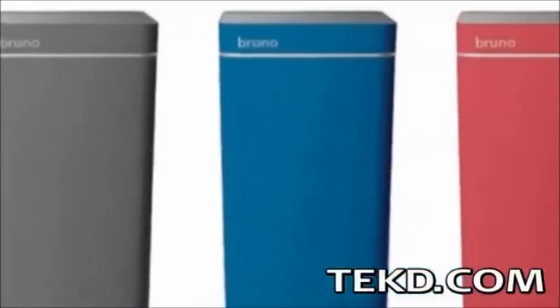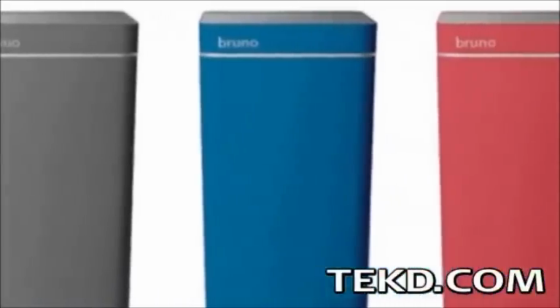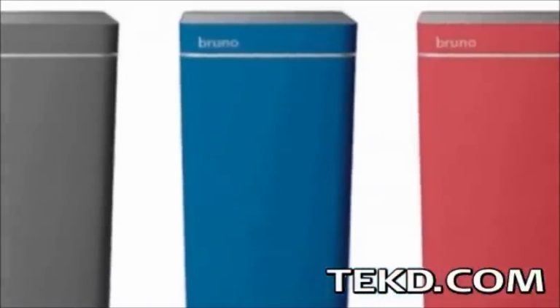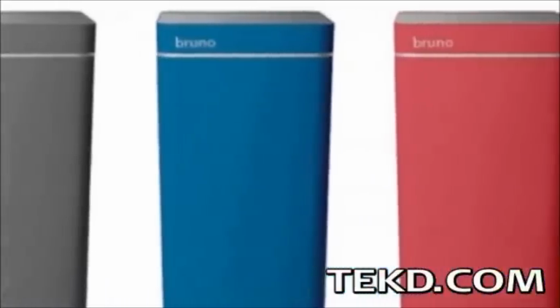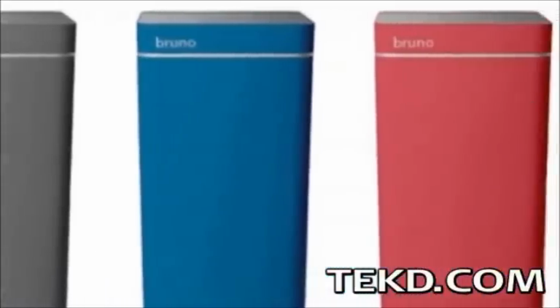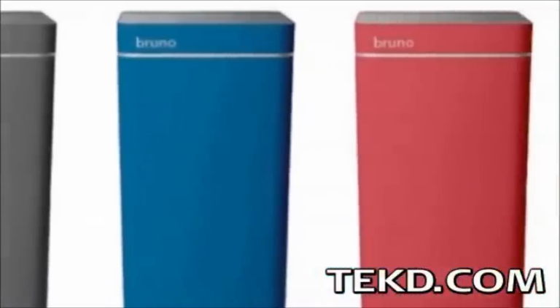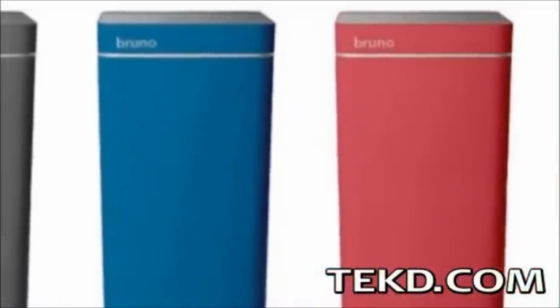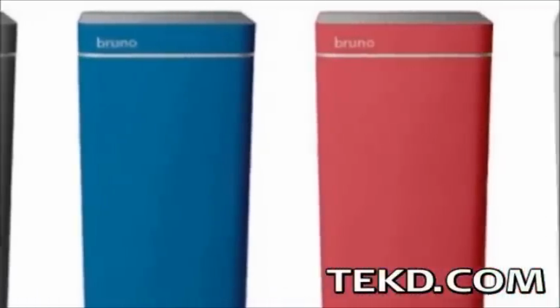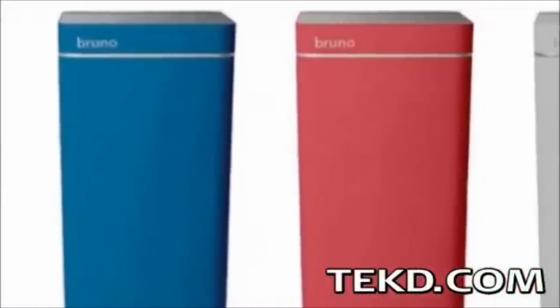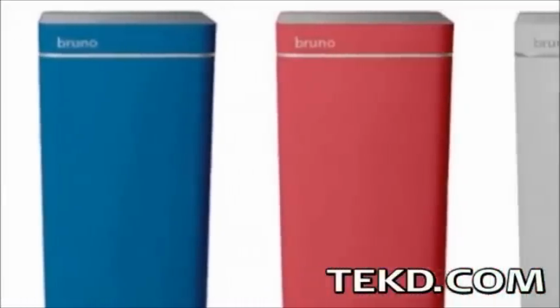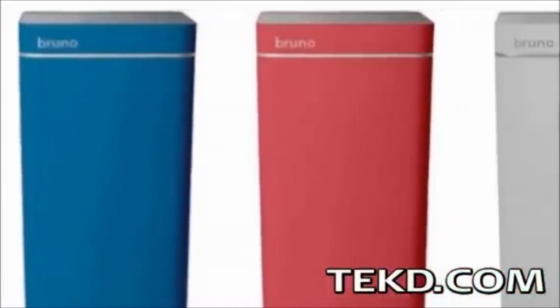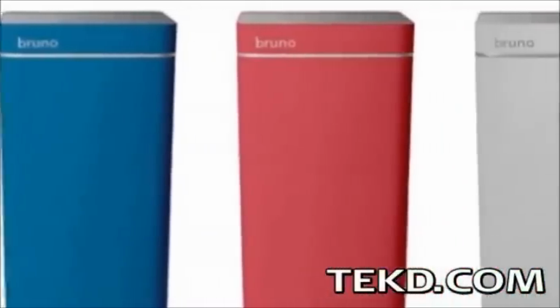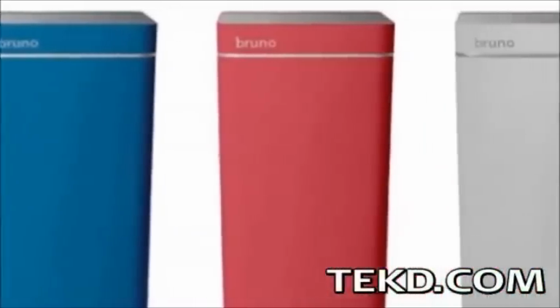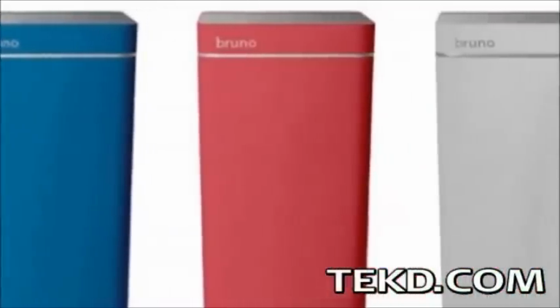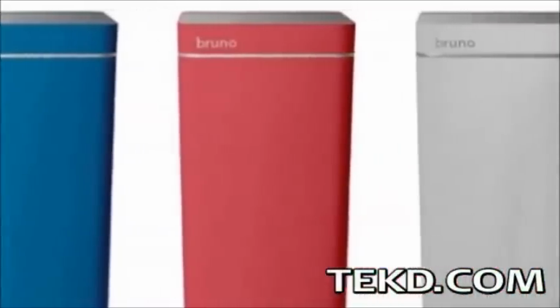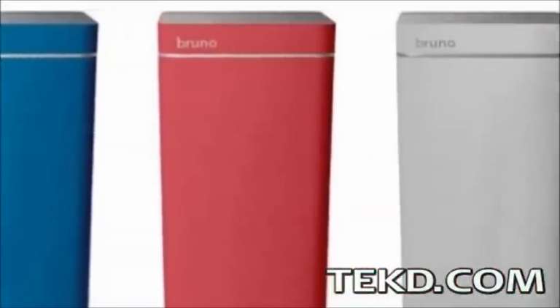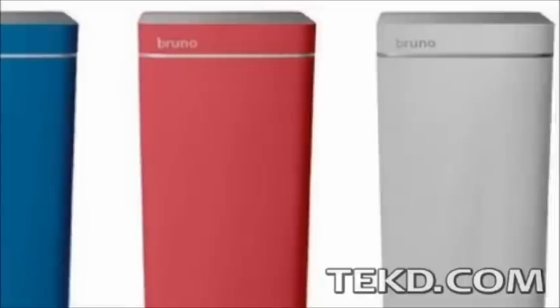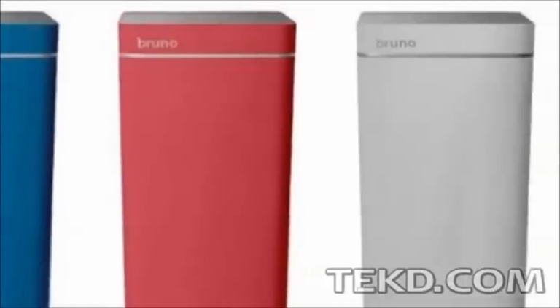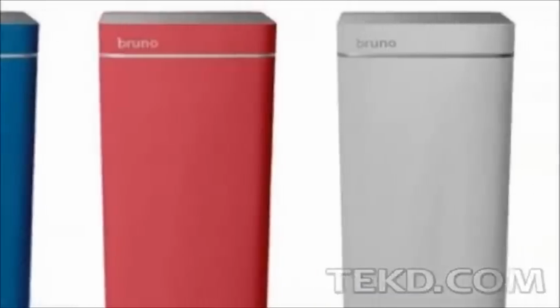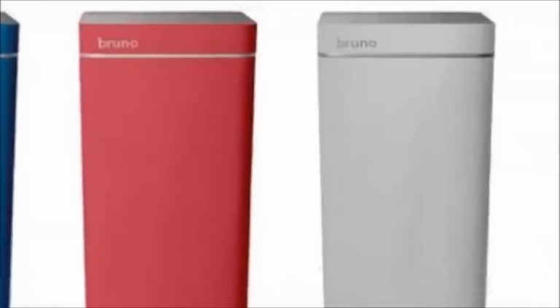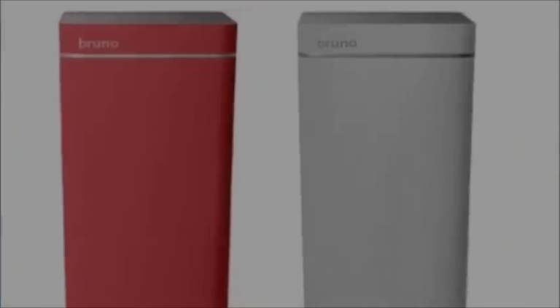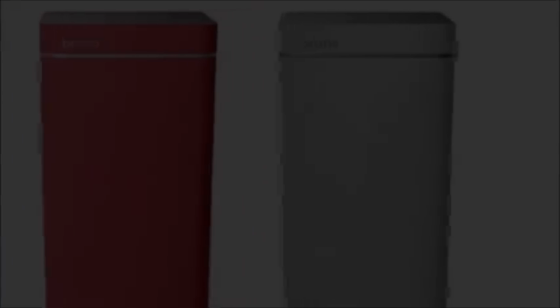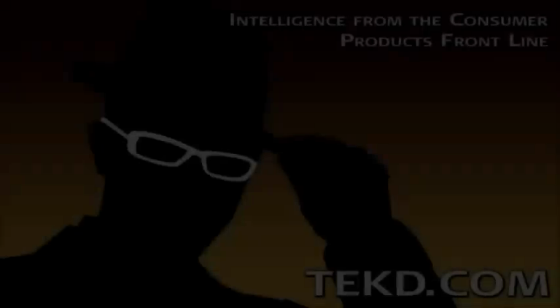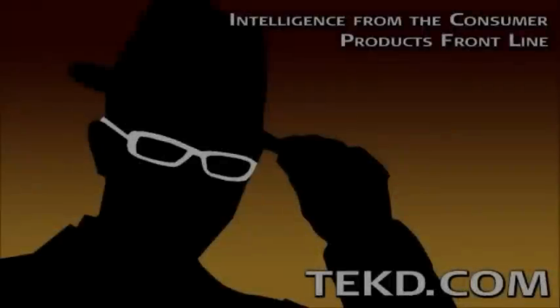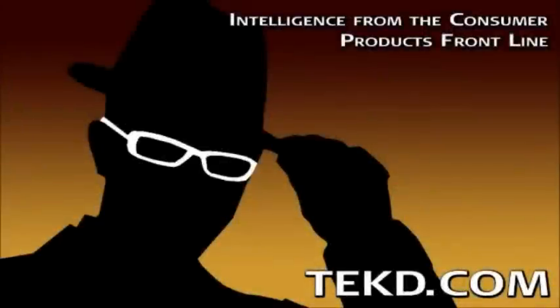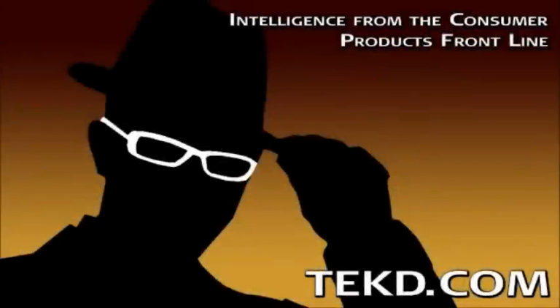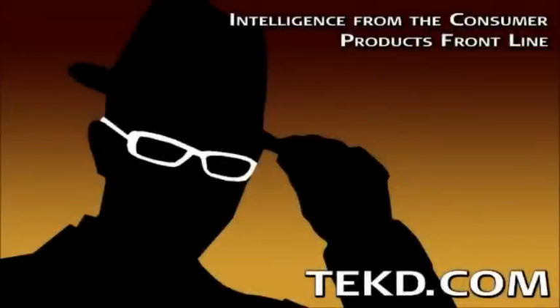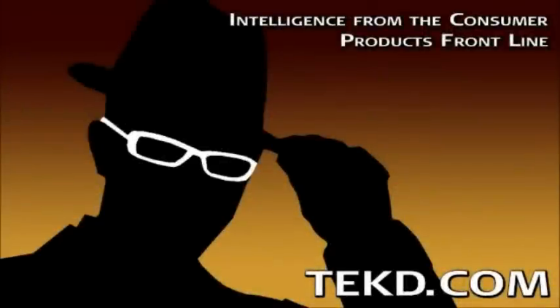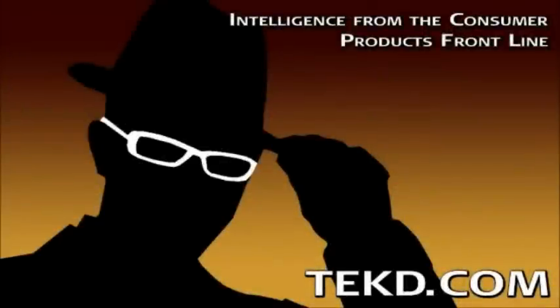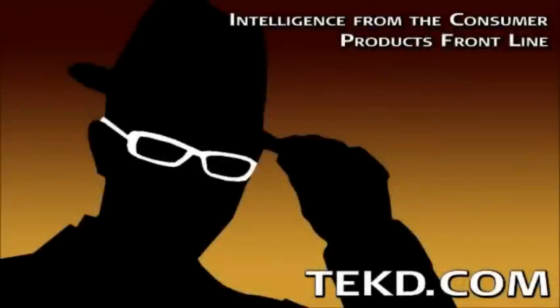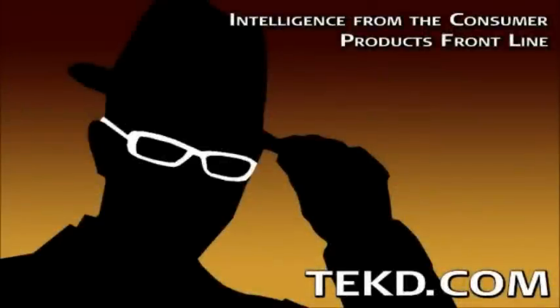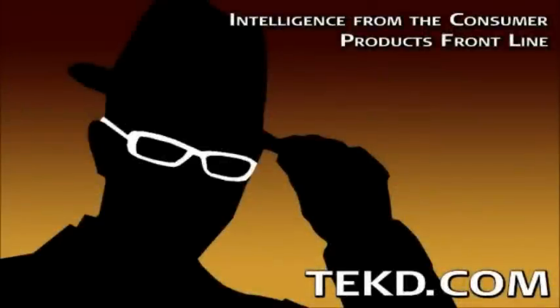Bruno will be available in several colors and will retail for $250 with a release date in late 2015. I'm TK for TechDeep.